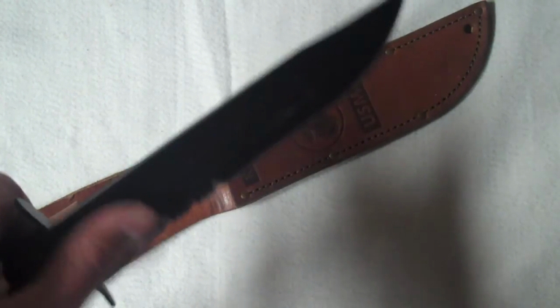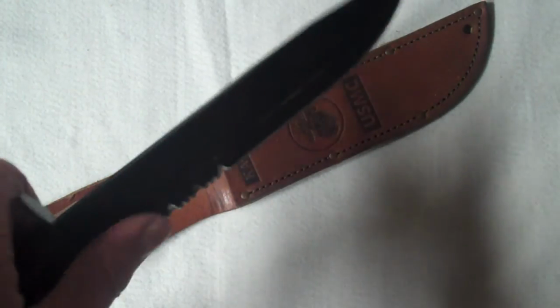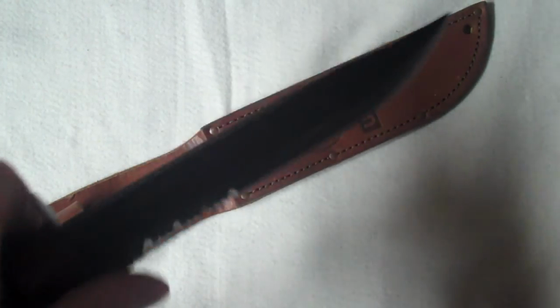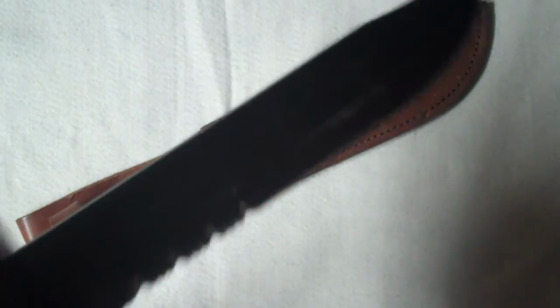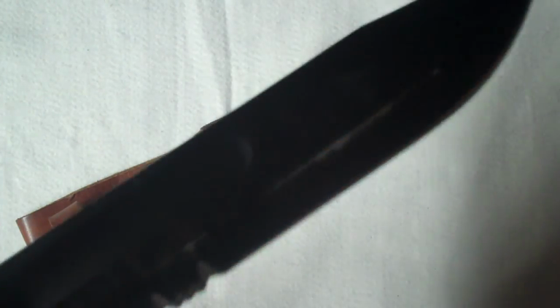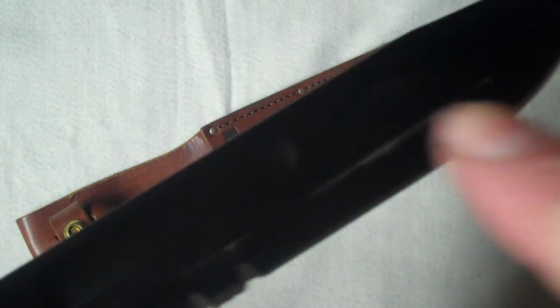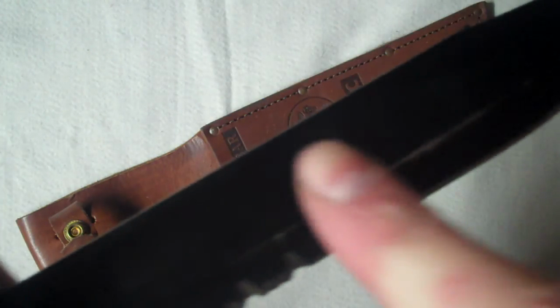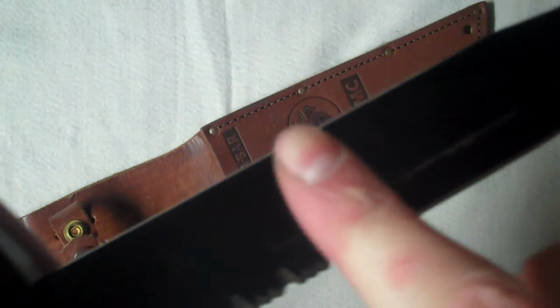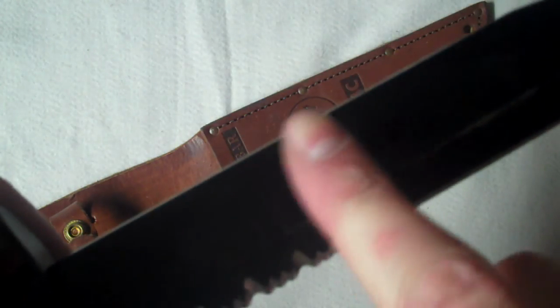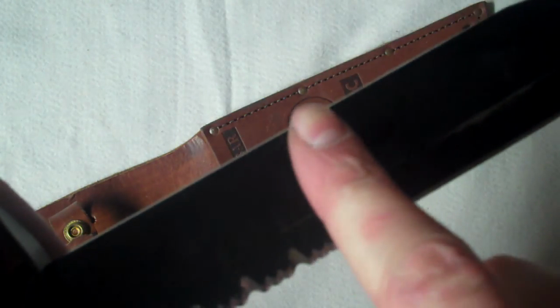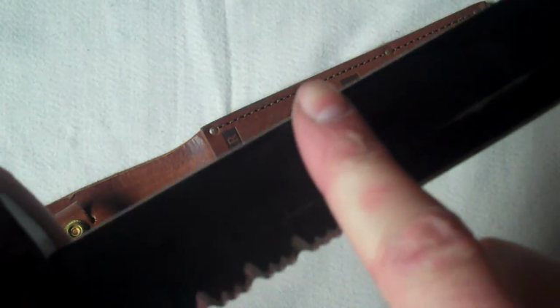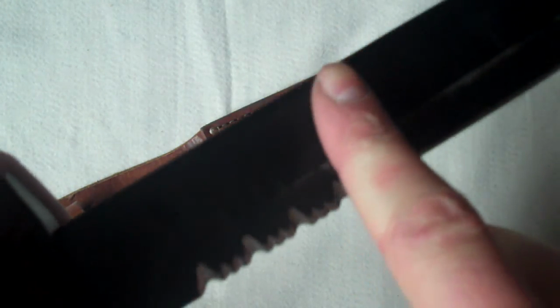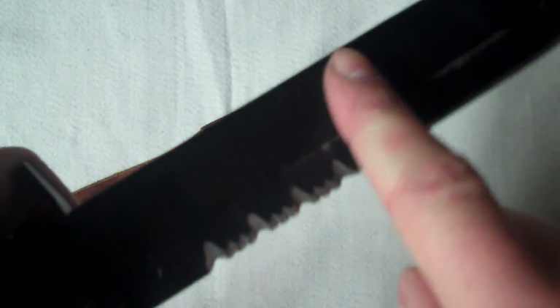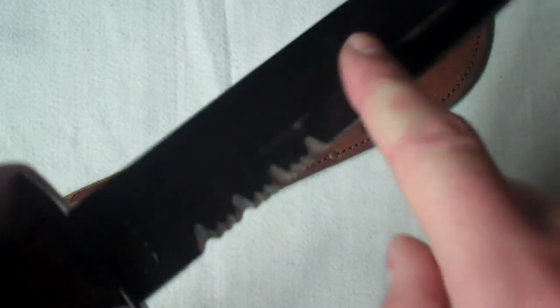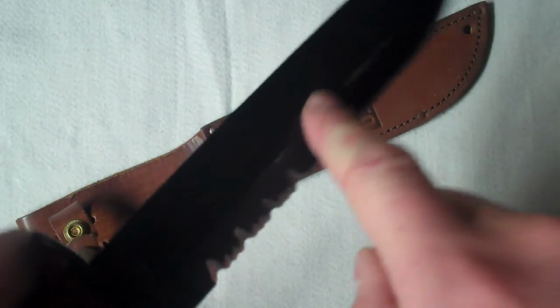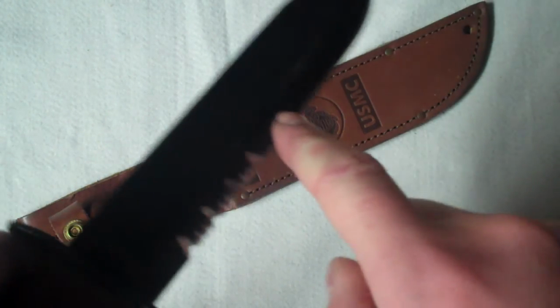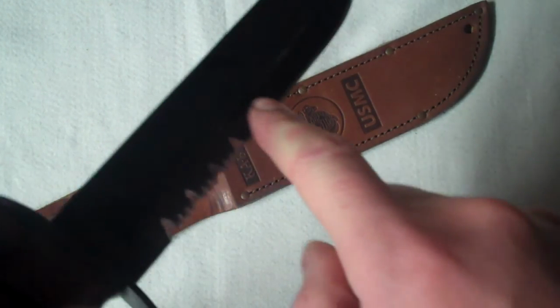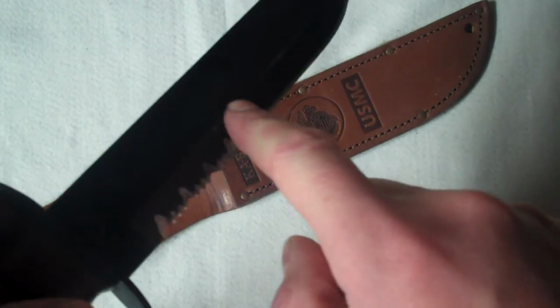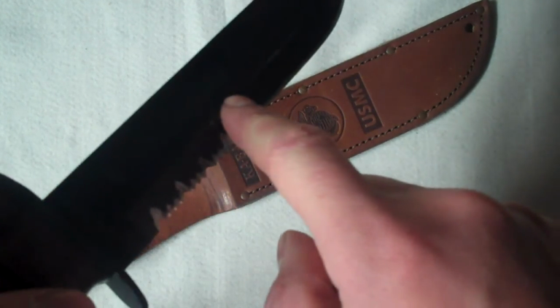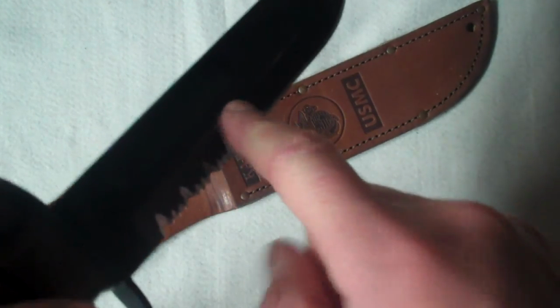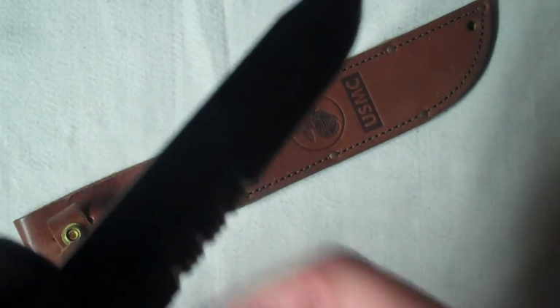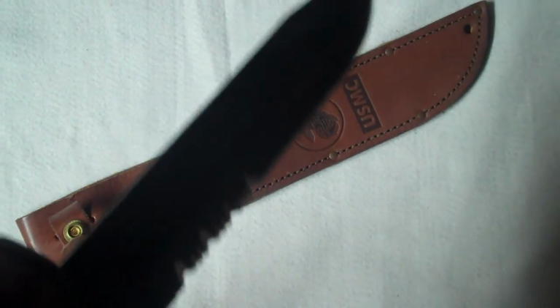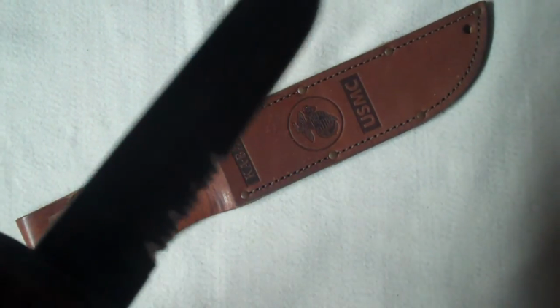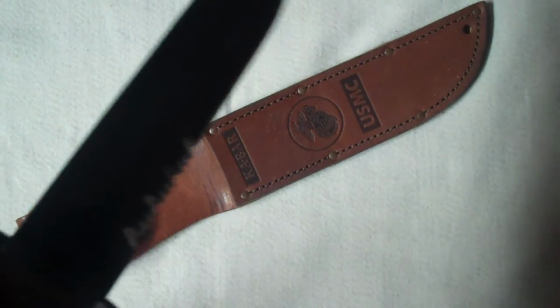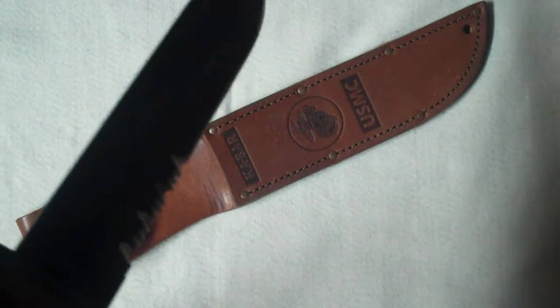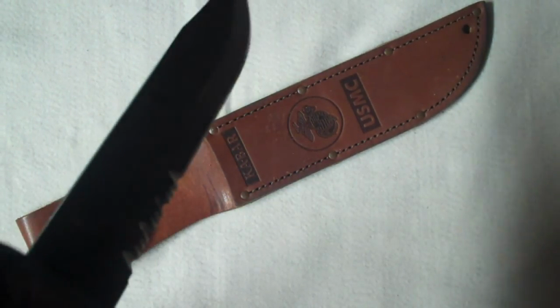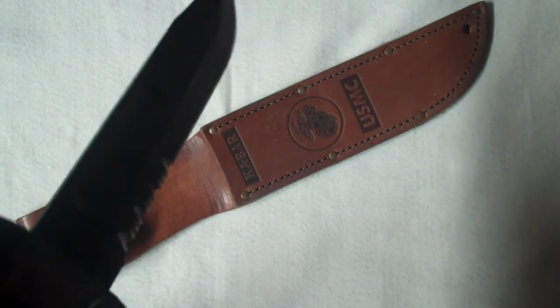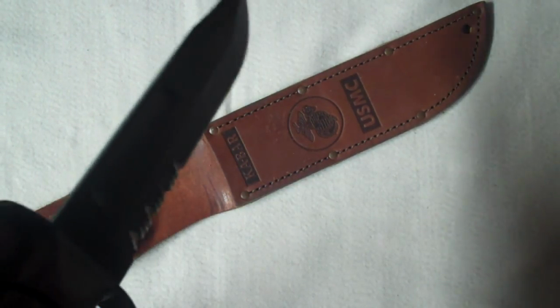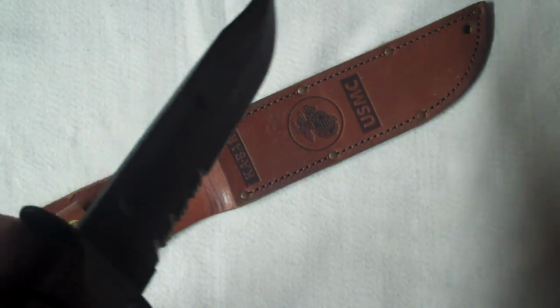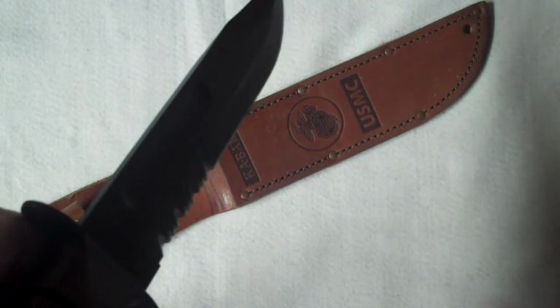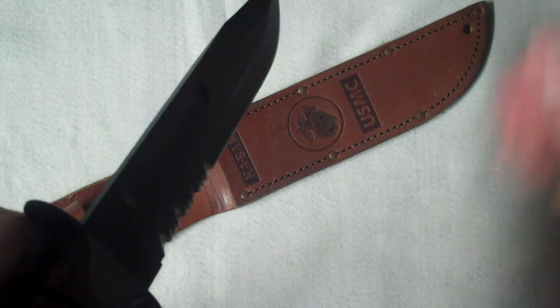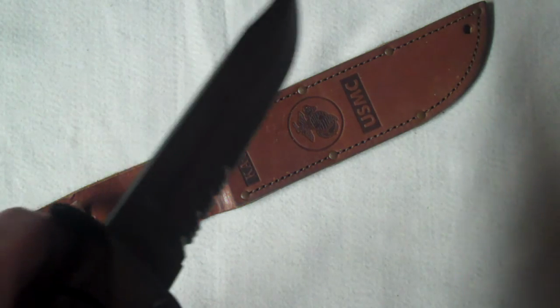It also has blood grooves on both sides — the camera doesn't really pick that up too well.